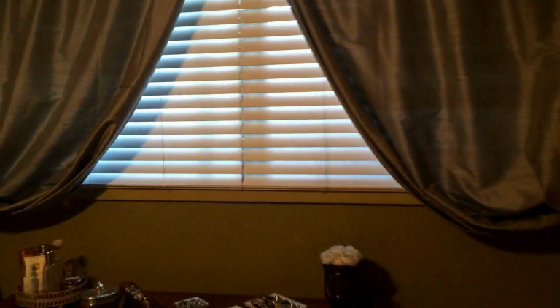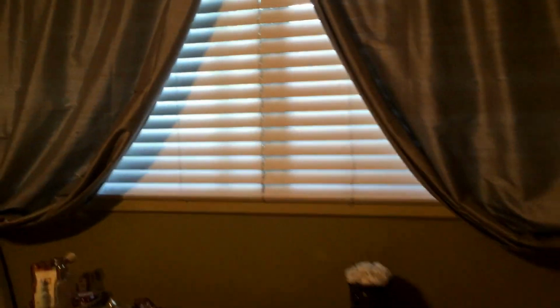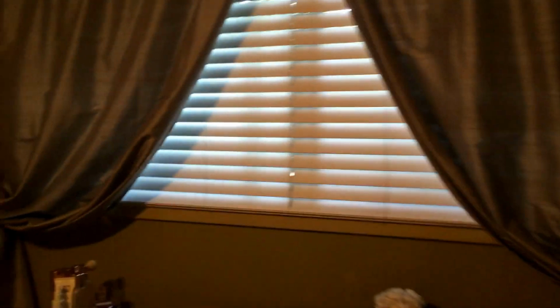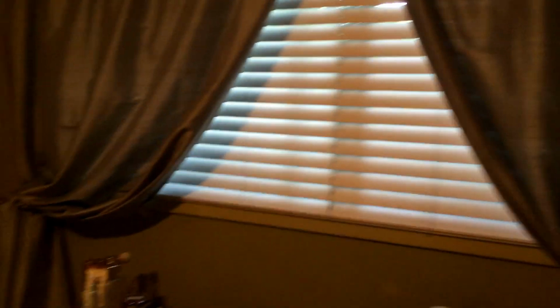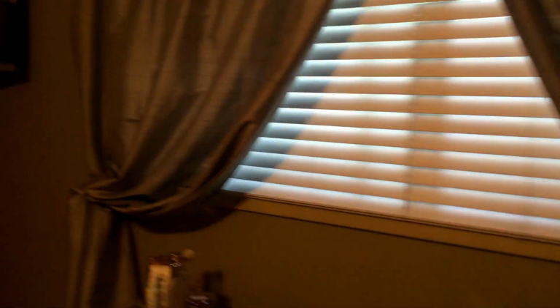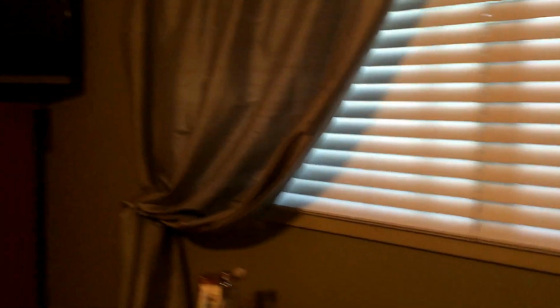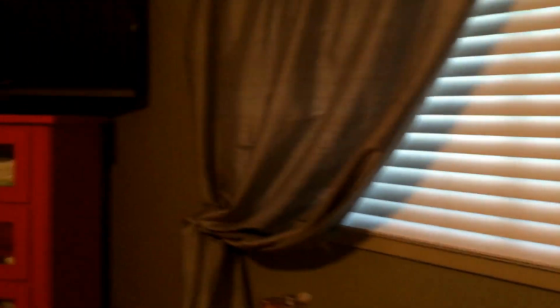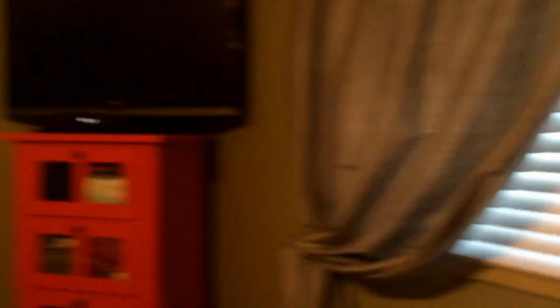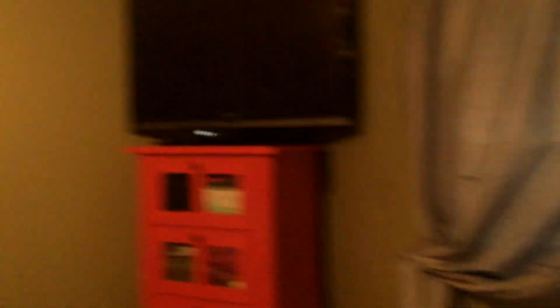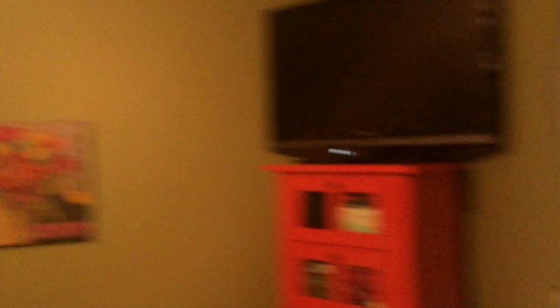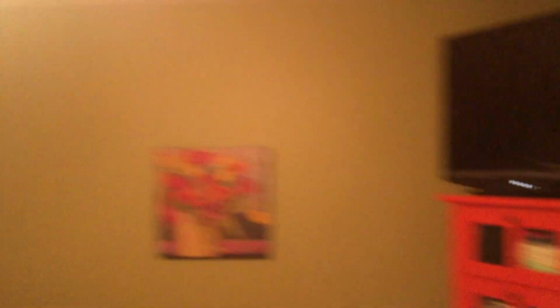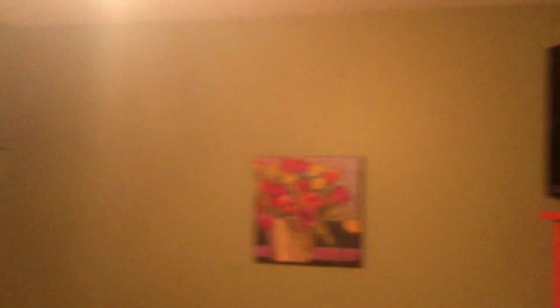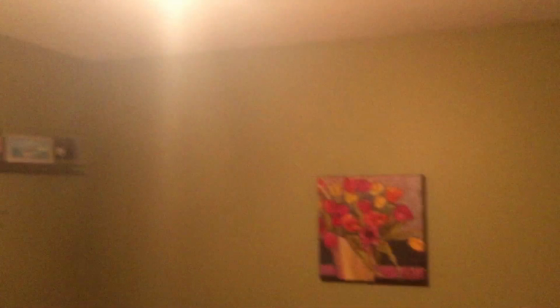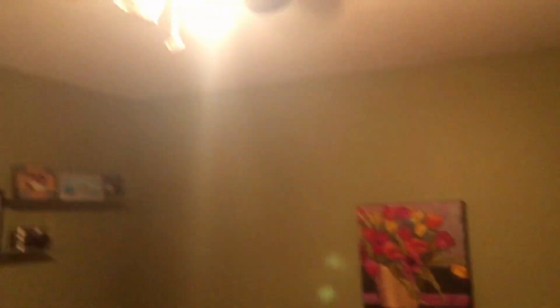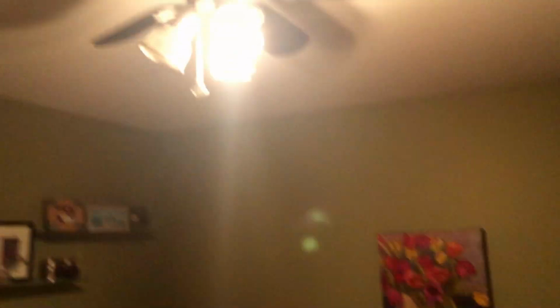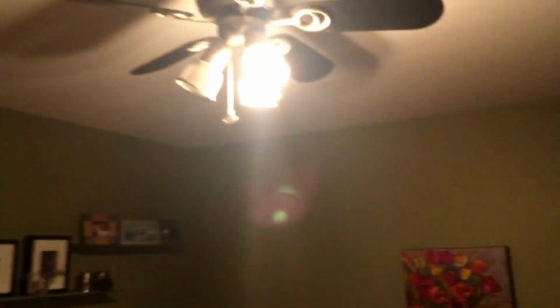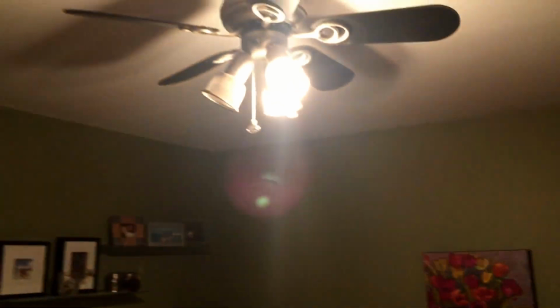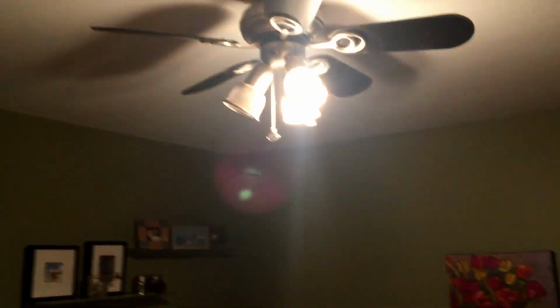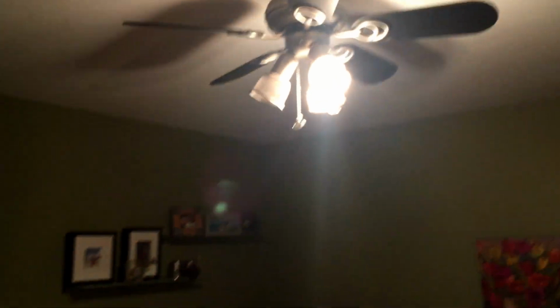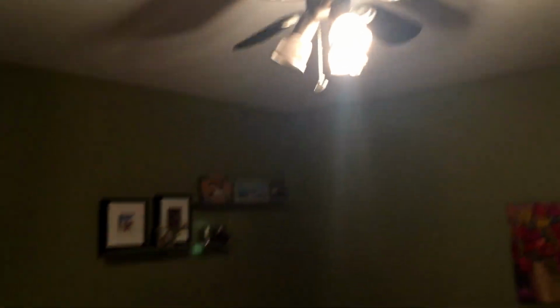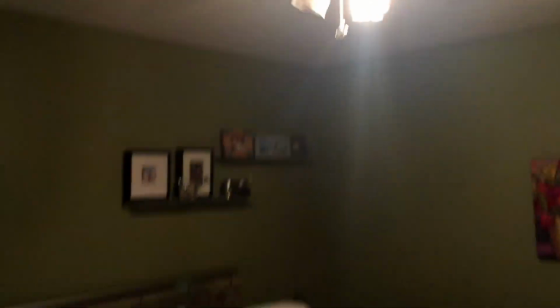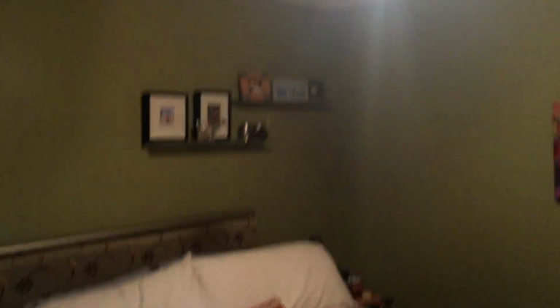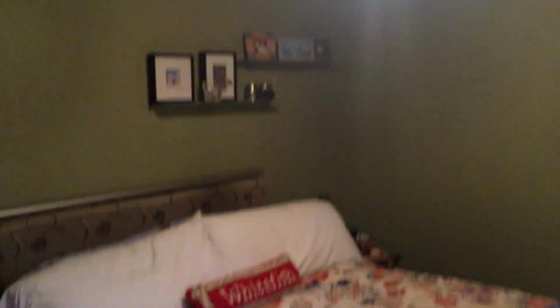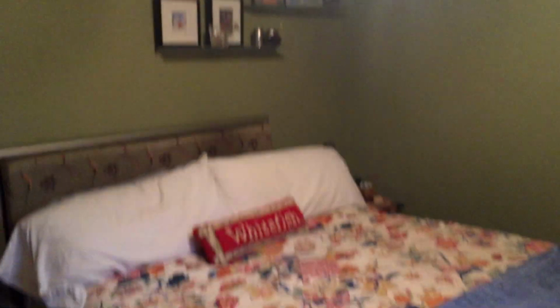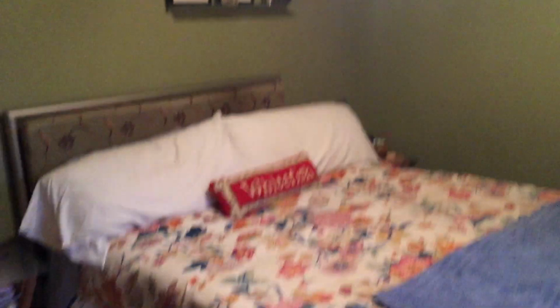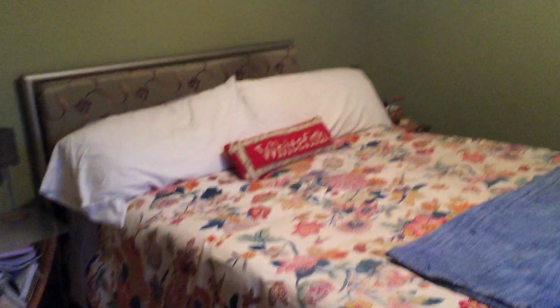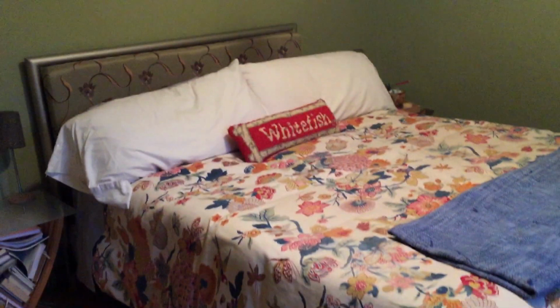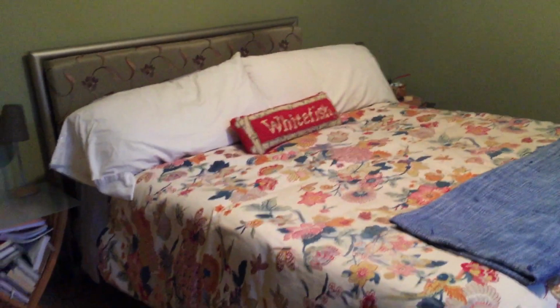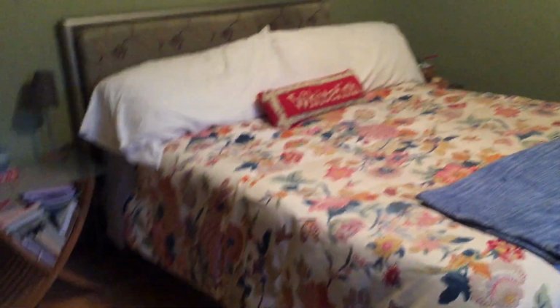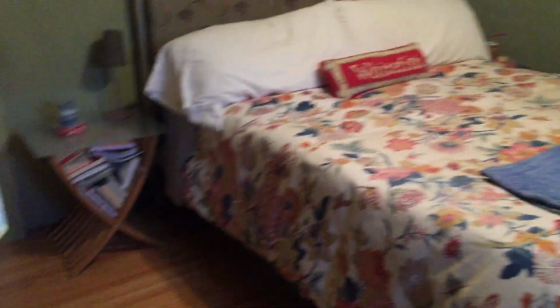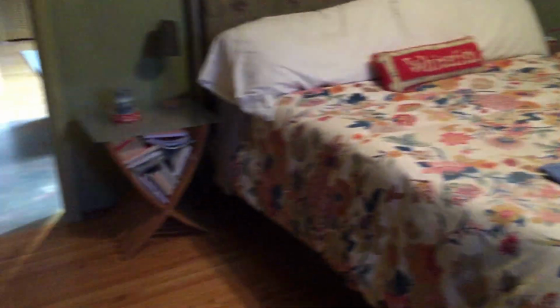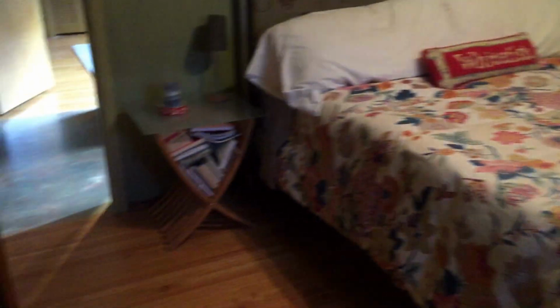We have hardwood all throughout the master bedroom — a window with great light and a ceiling fan.